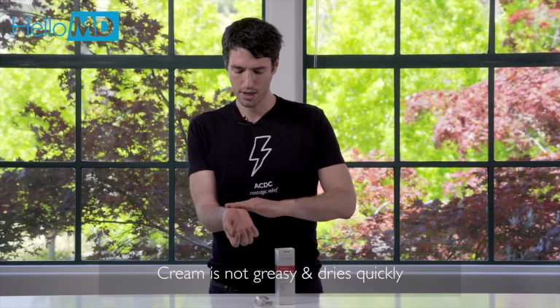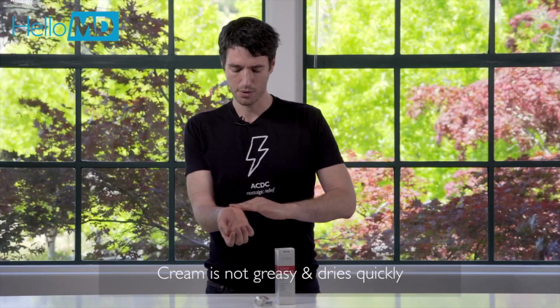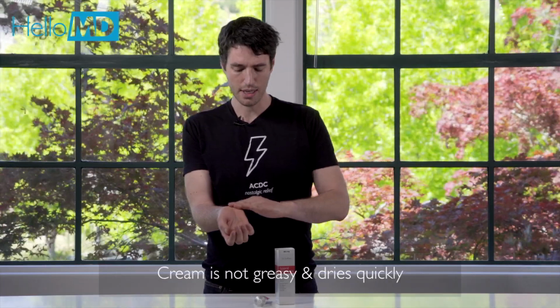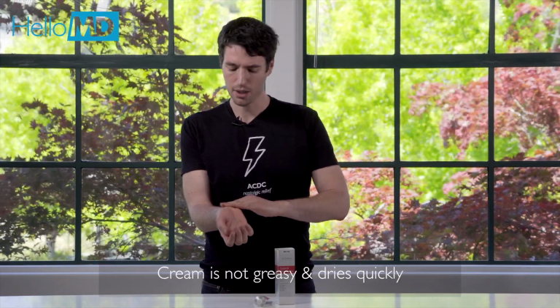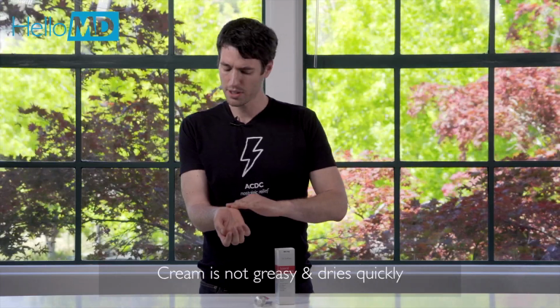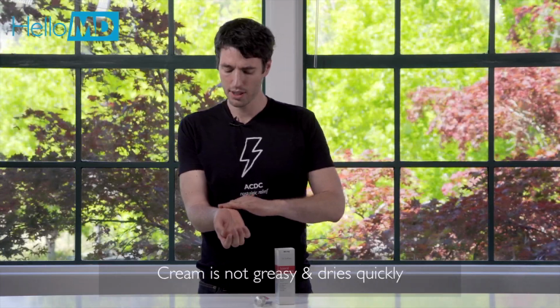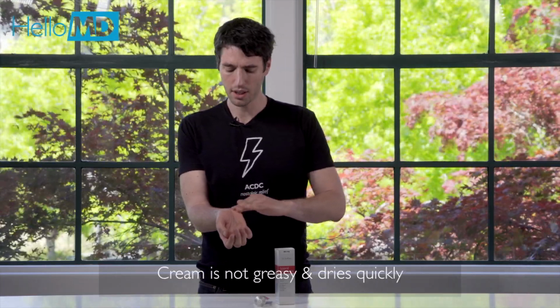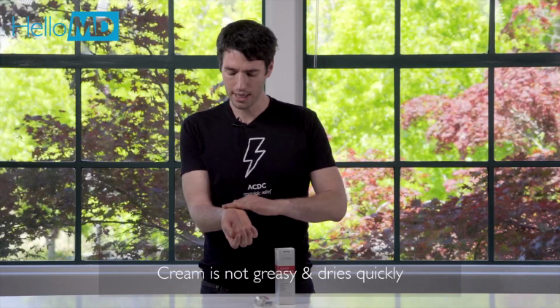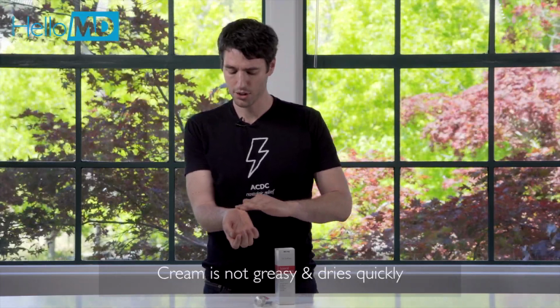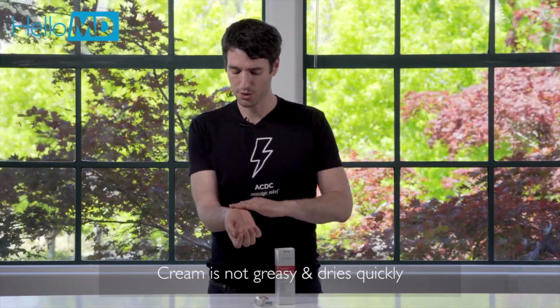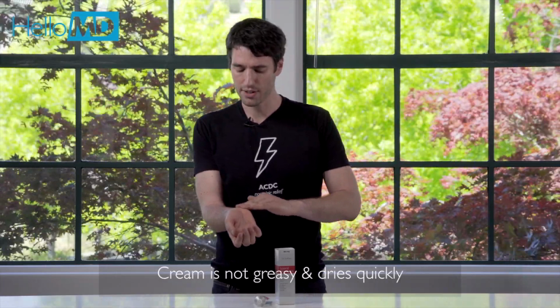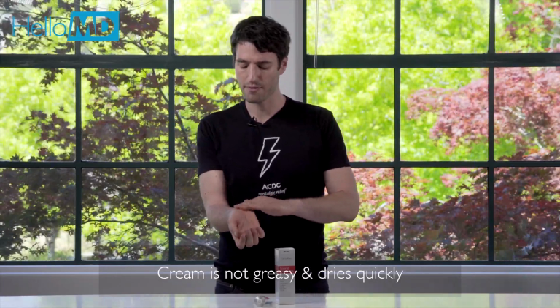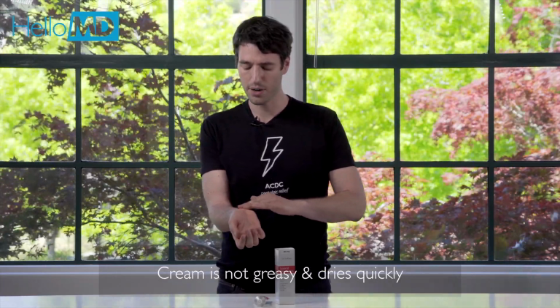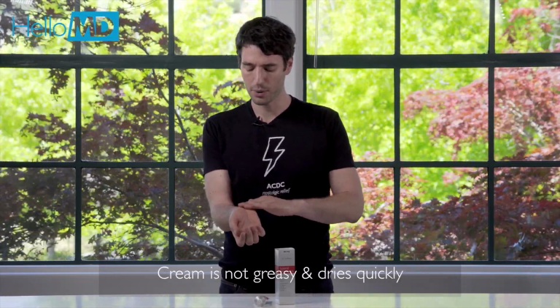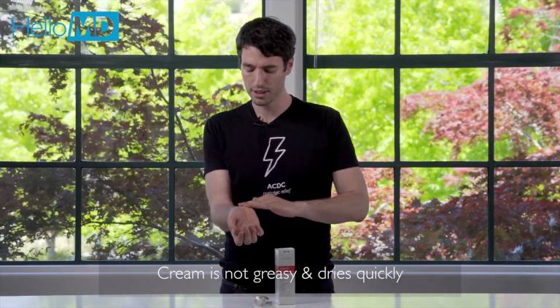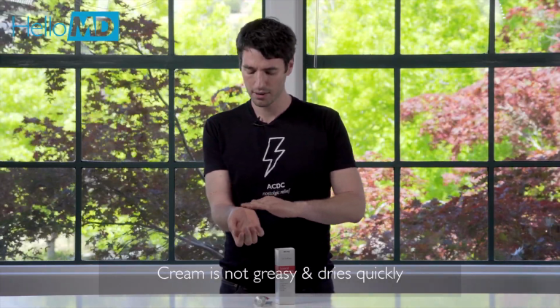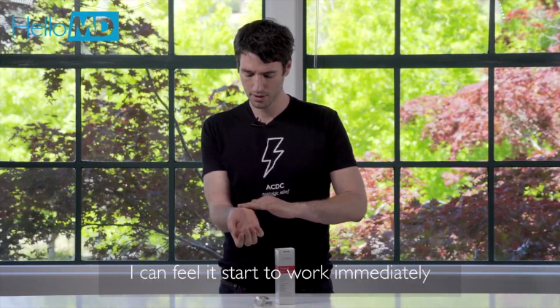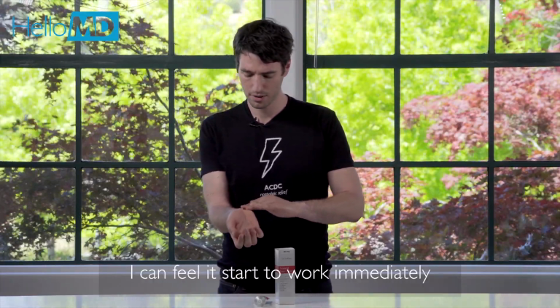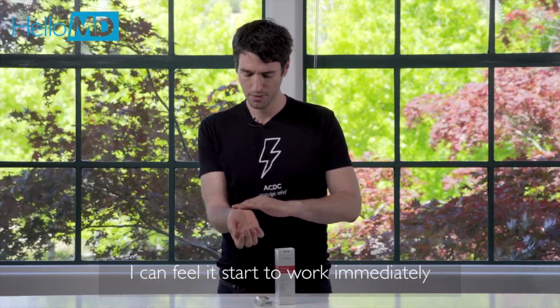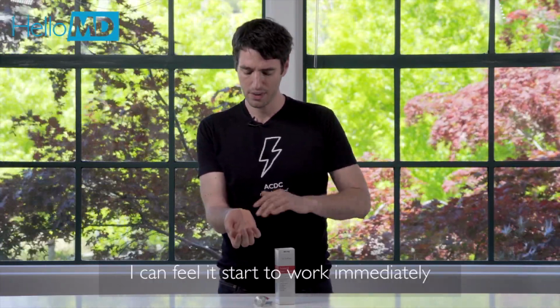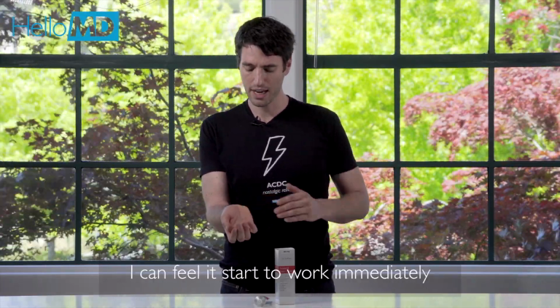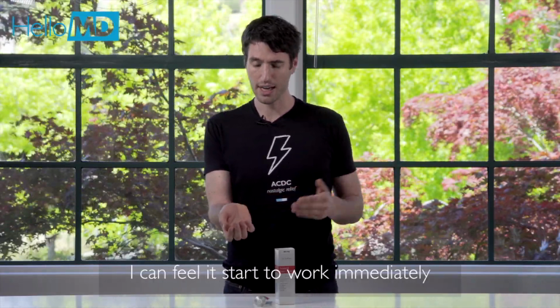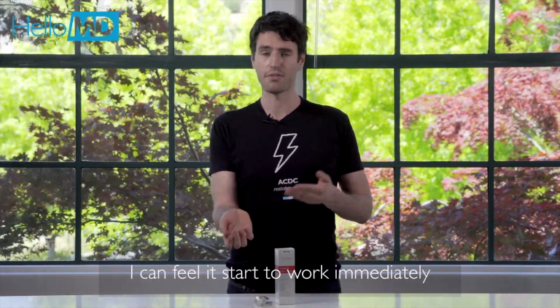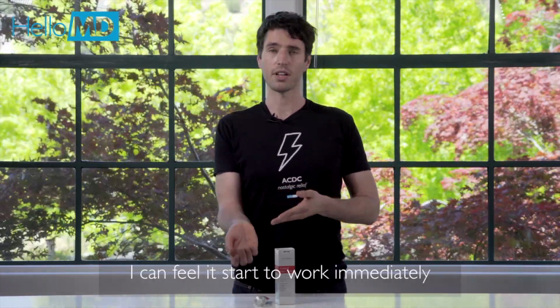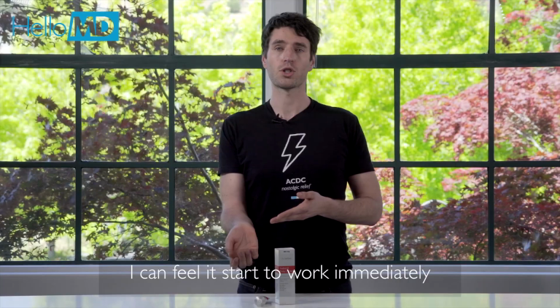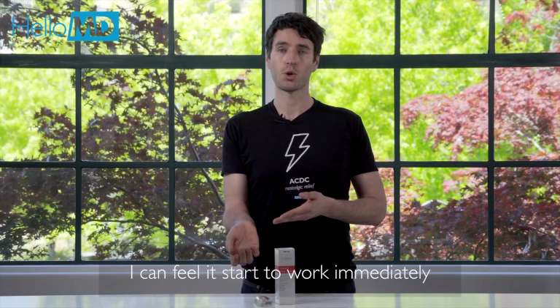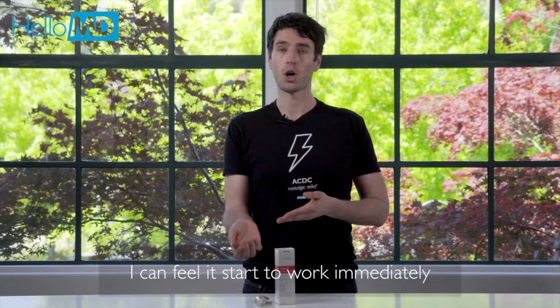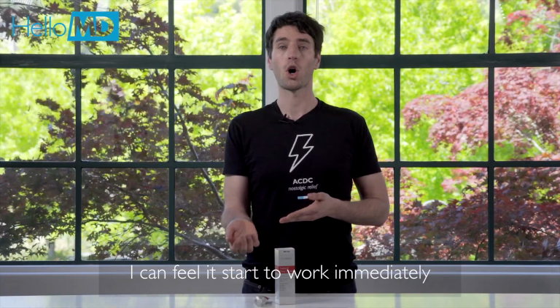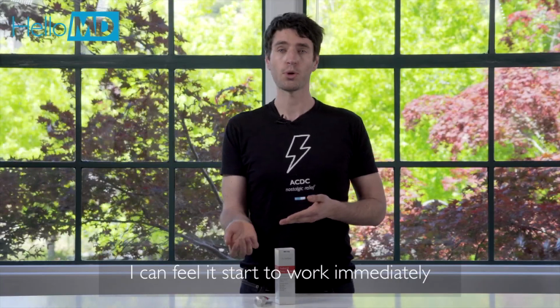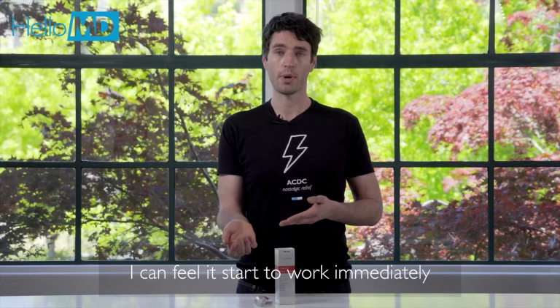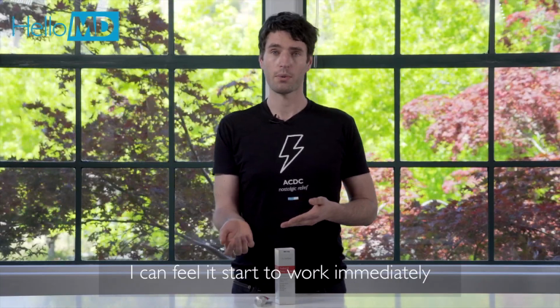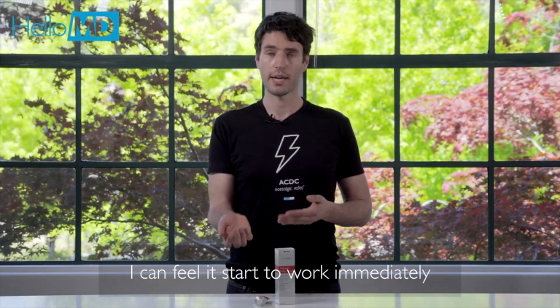It's not greasy at all, it actually dries very quickly, and I can feel it start to work almost right away.